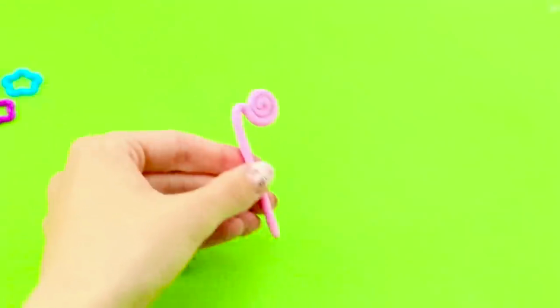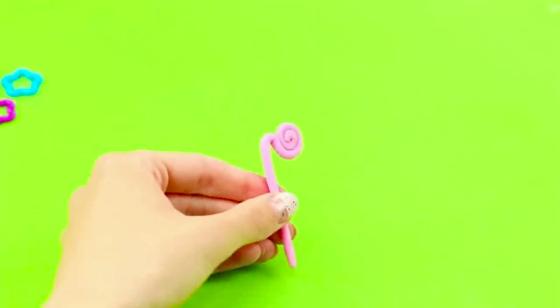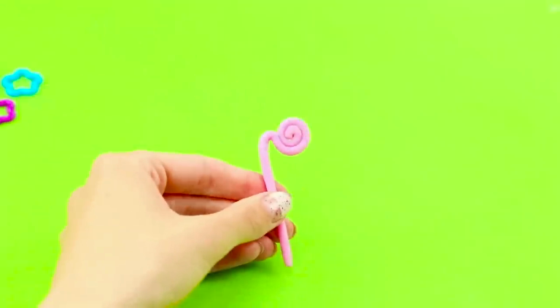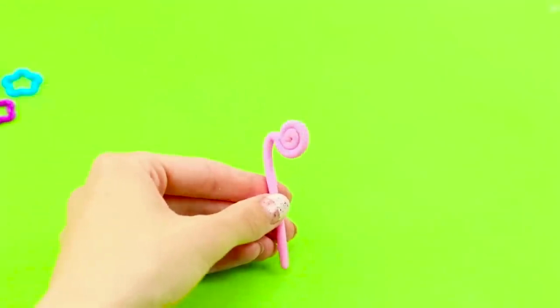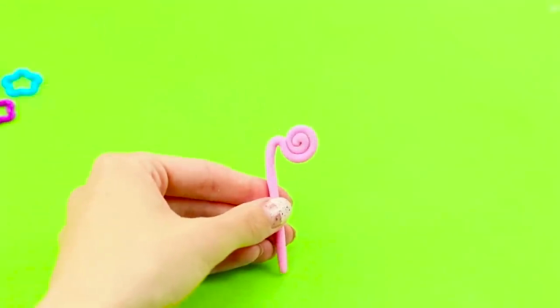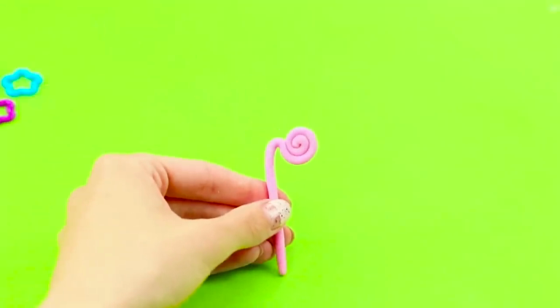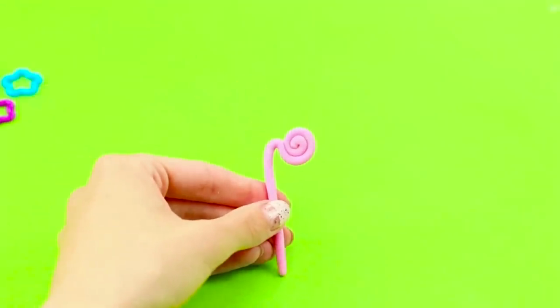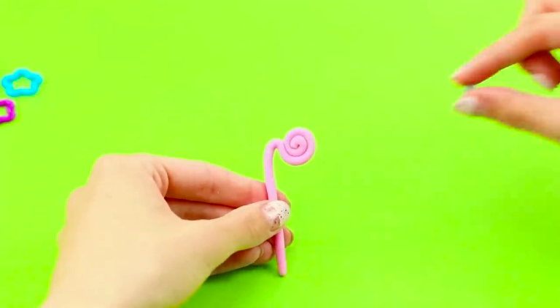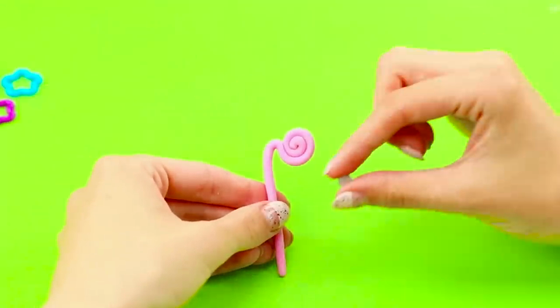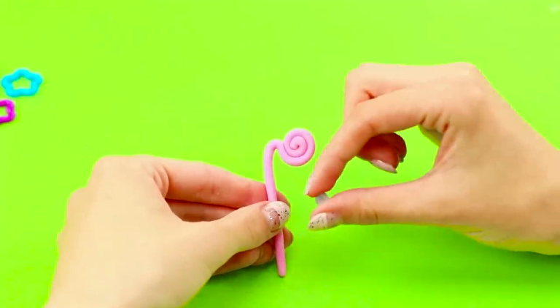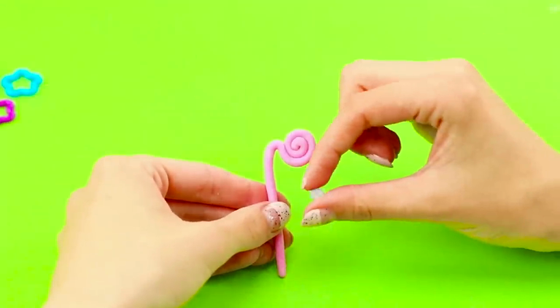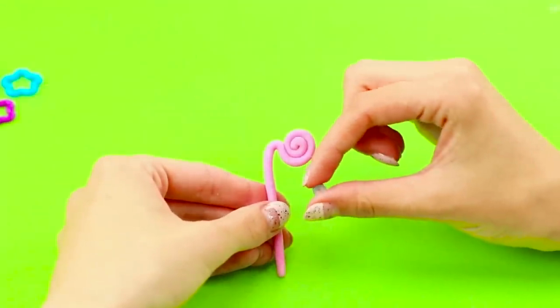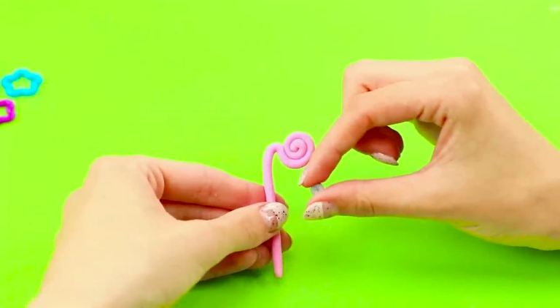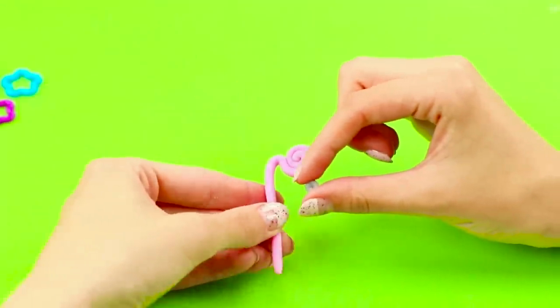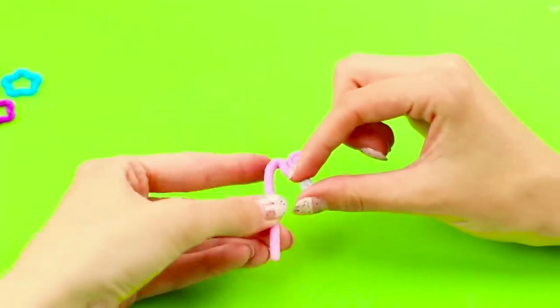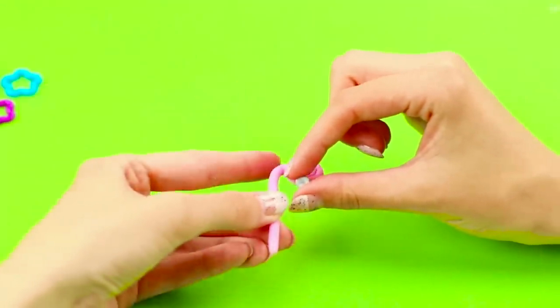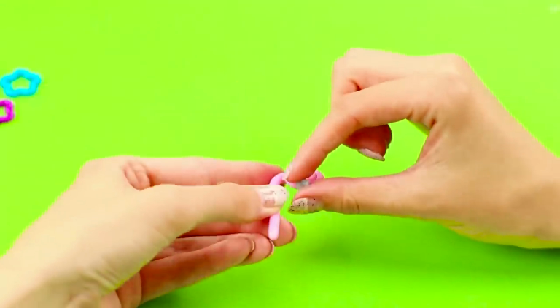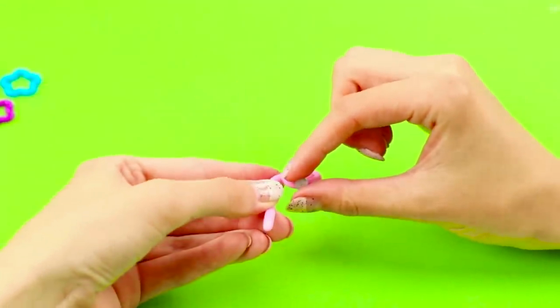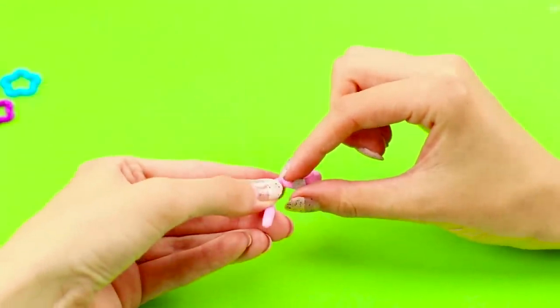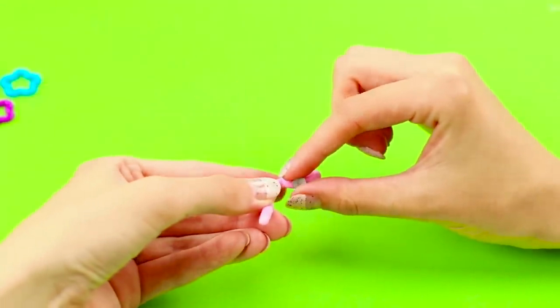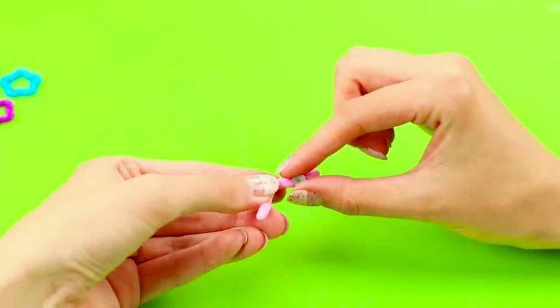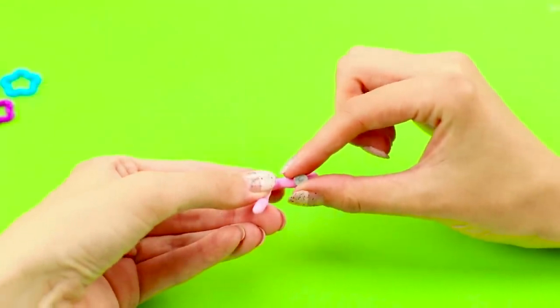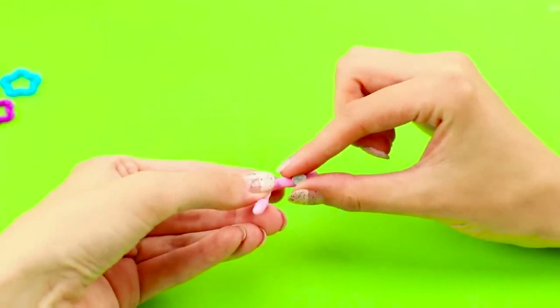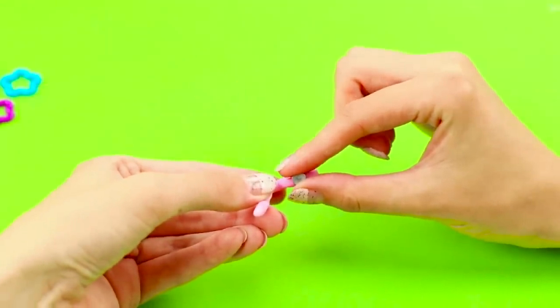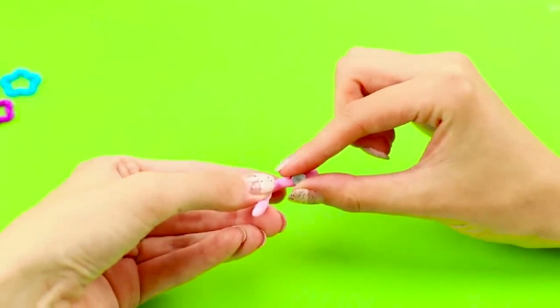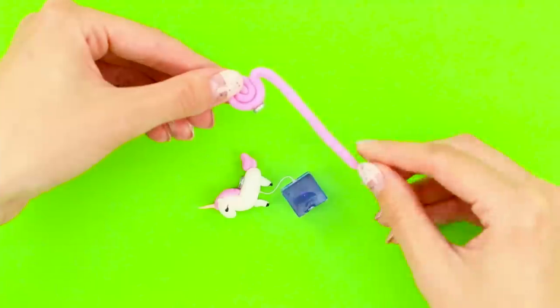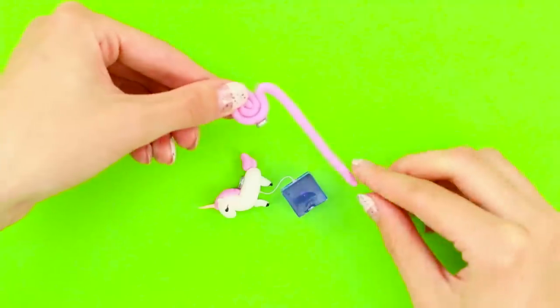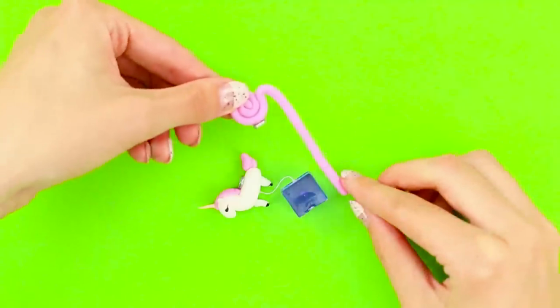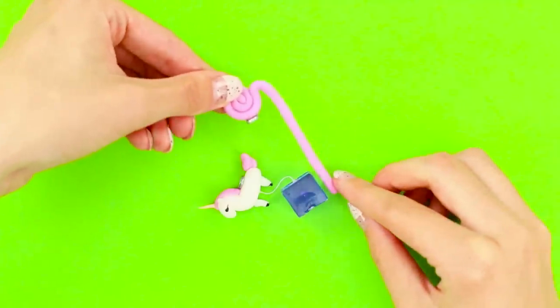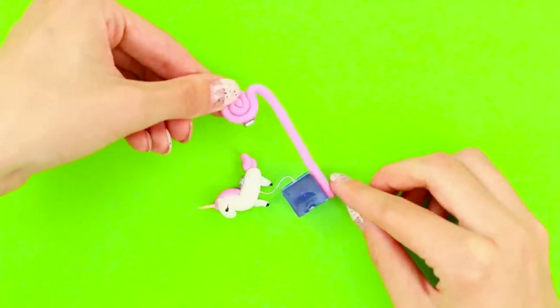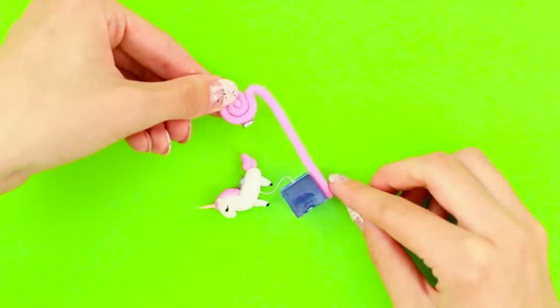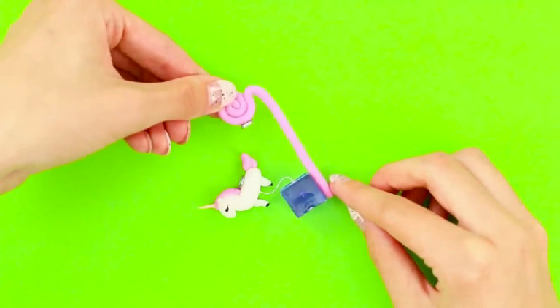Next, make a spiral on a long leg out of clay. Glue another magnet to it. Fasten it to the cube.